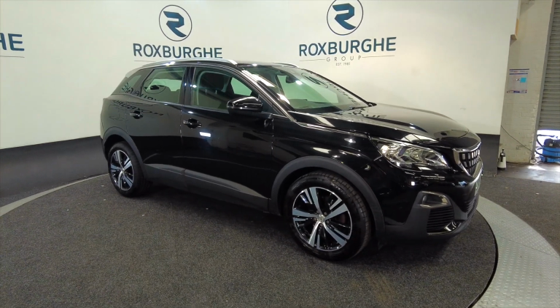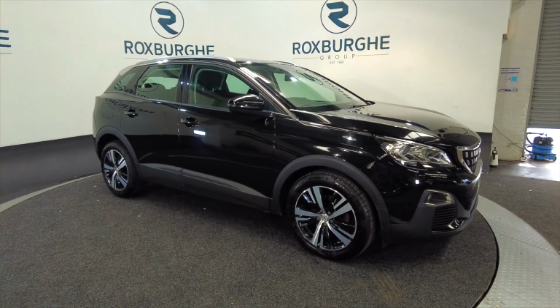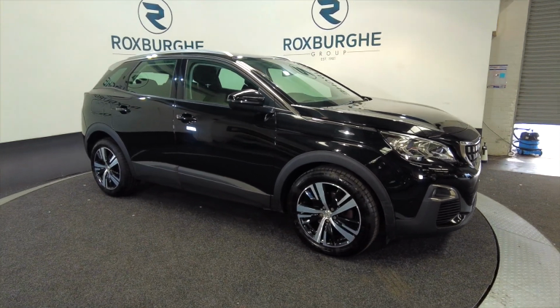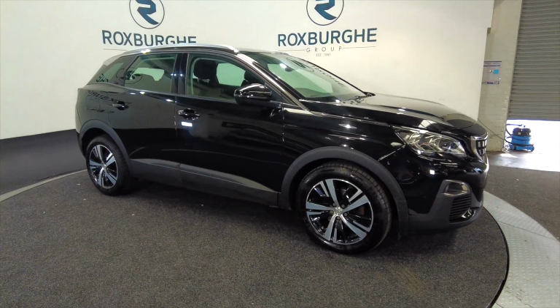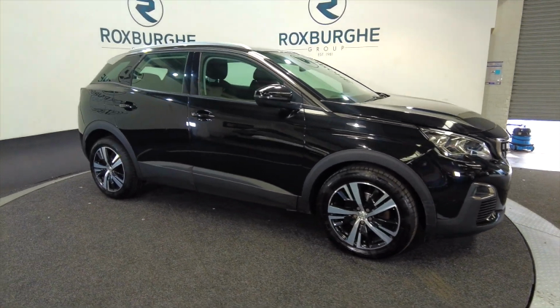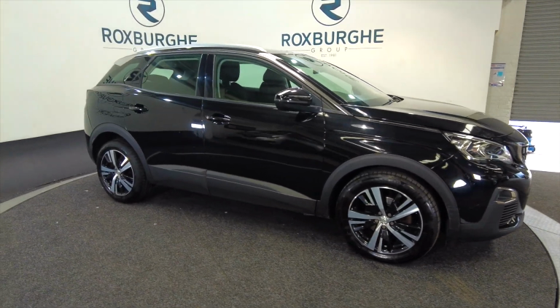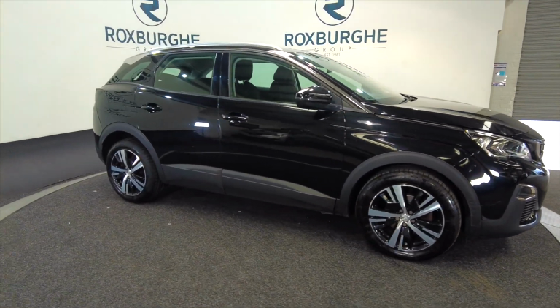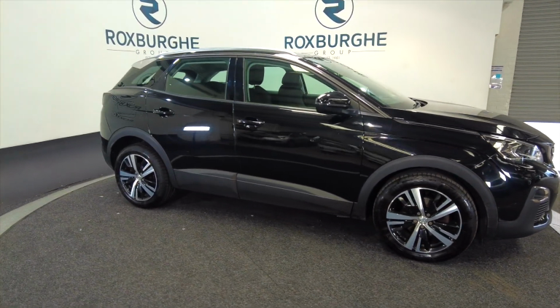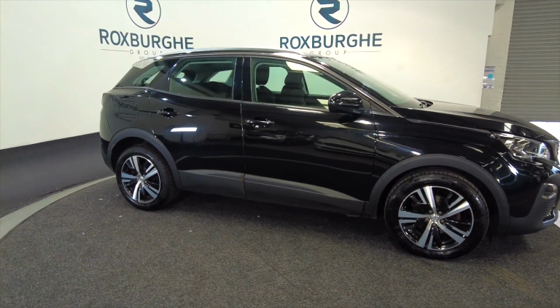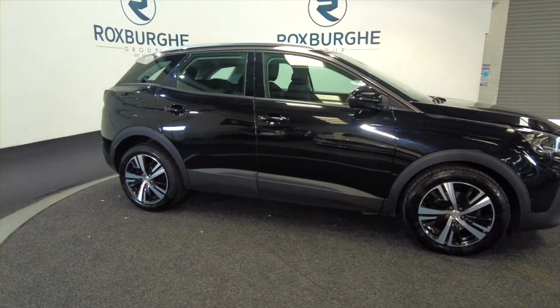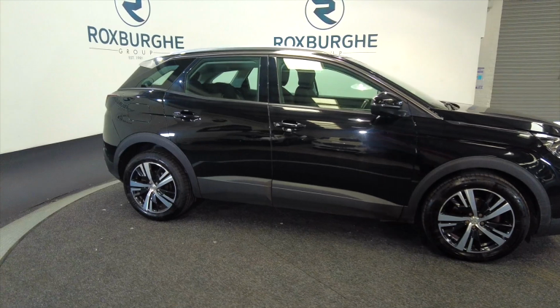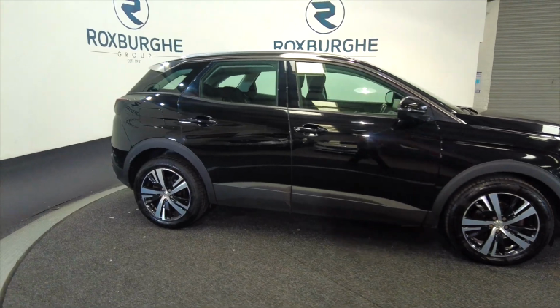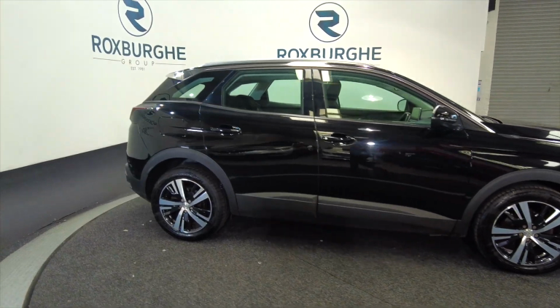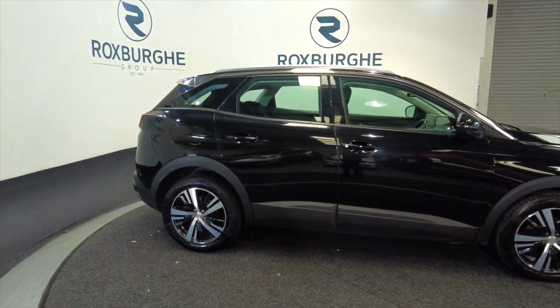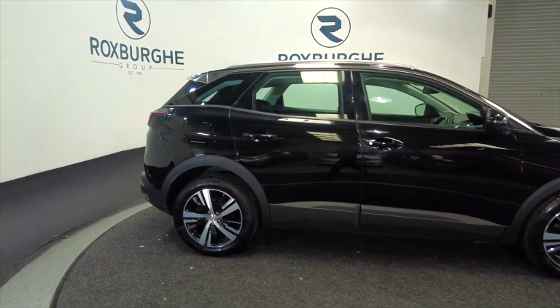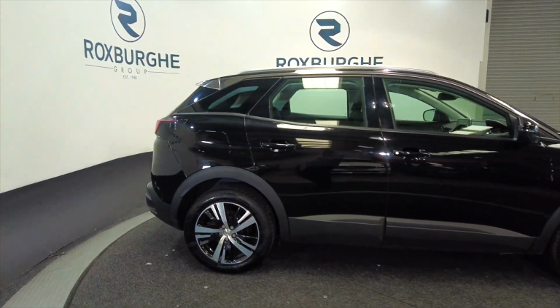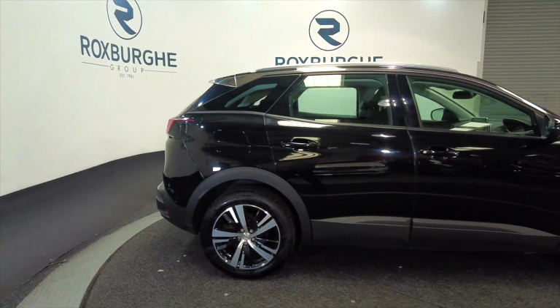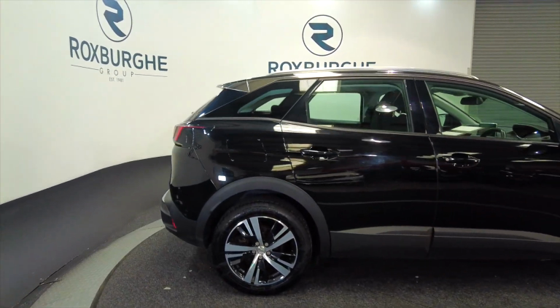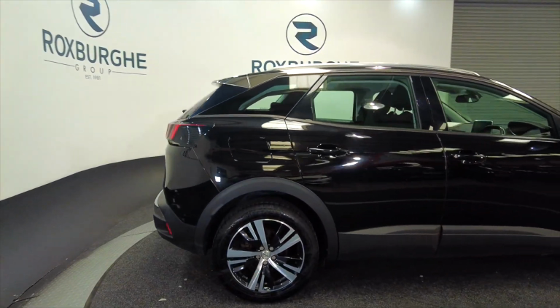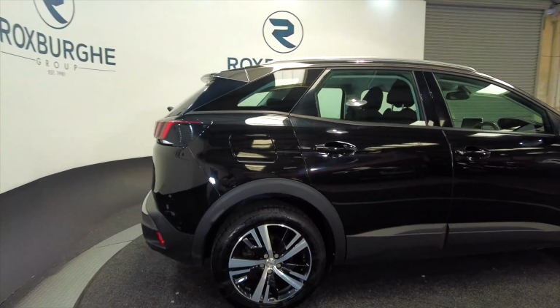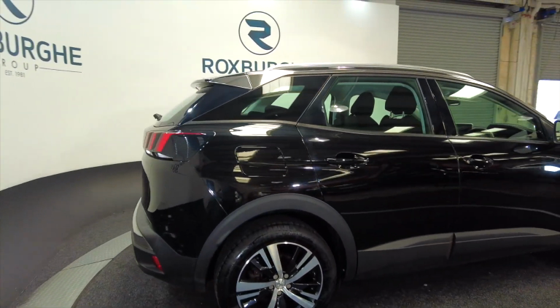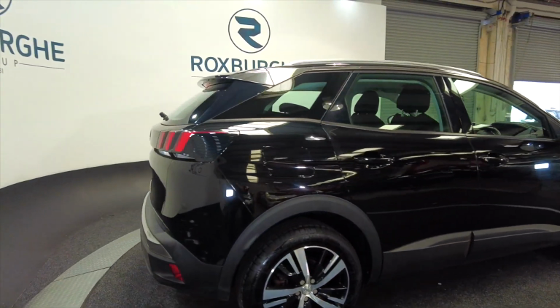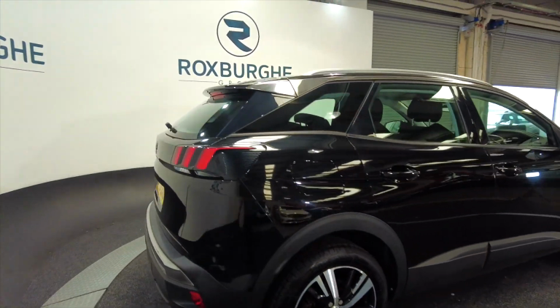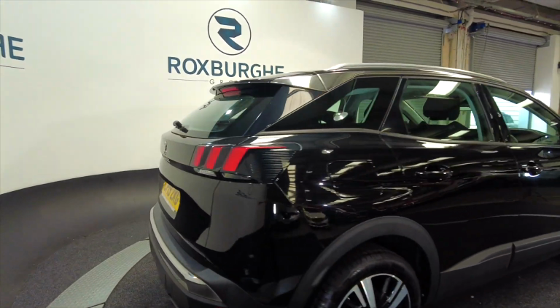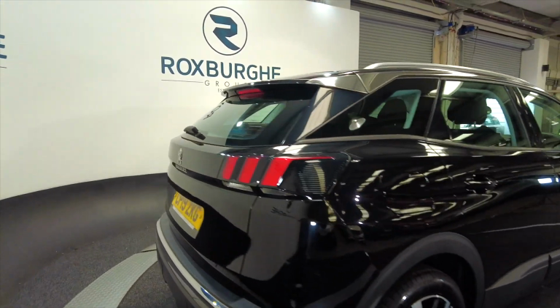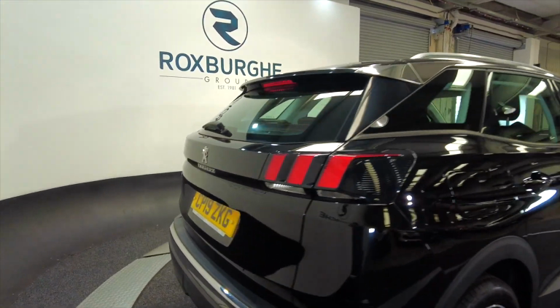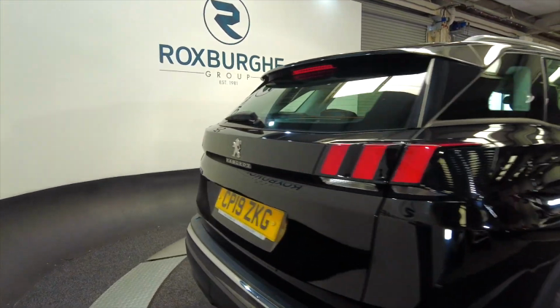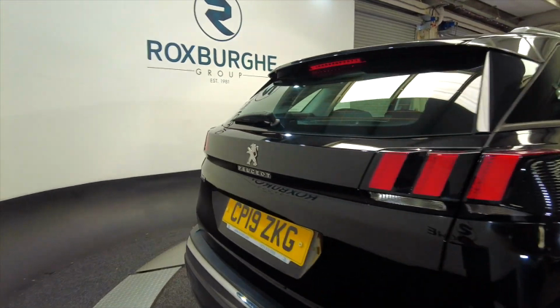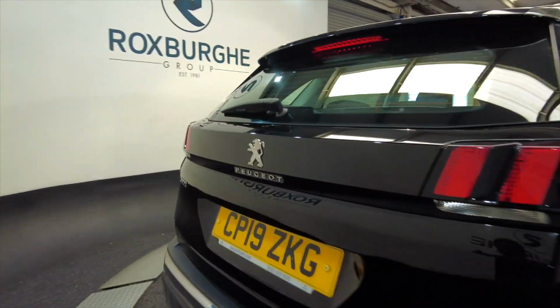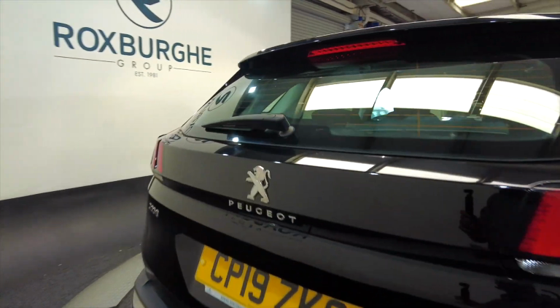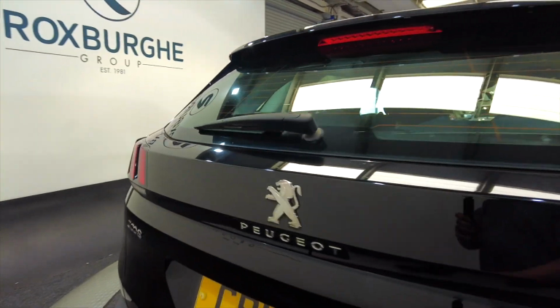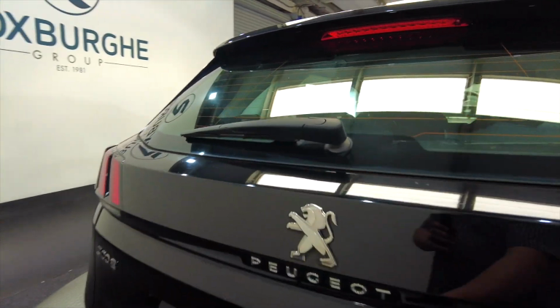As you can see, it's got alloy wheels which are diamond cut. It's a five-door with roof rails. Really nice cars these and very popular here at Roxburgh.